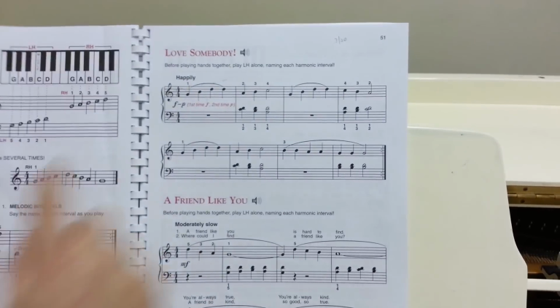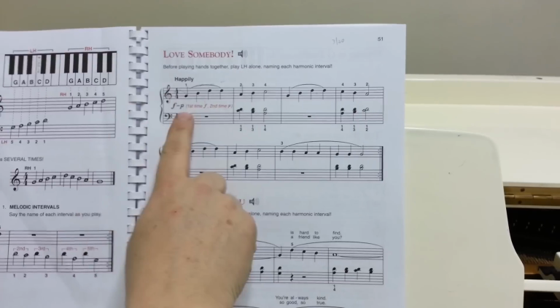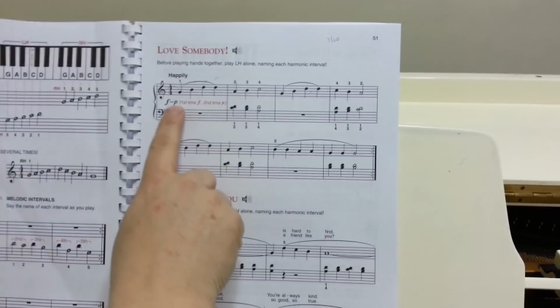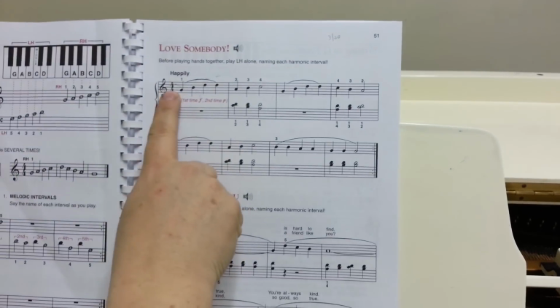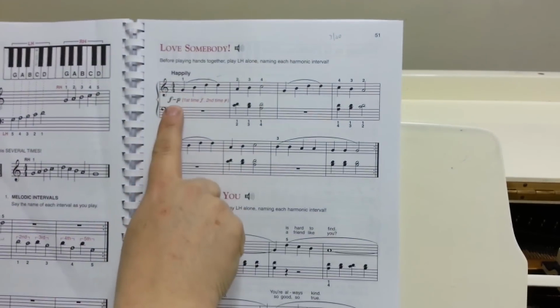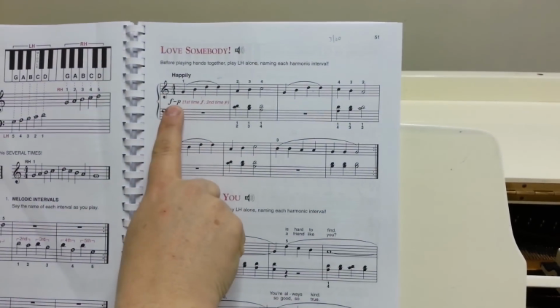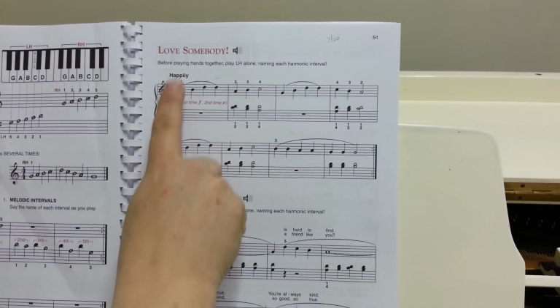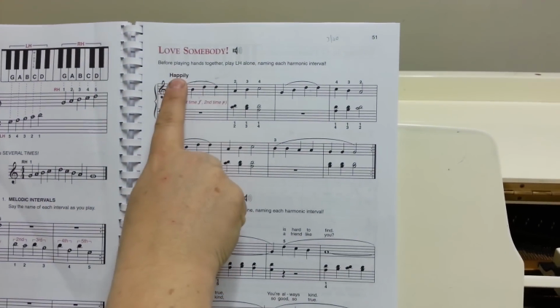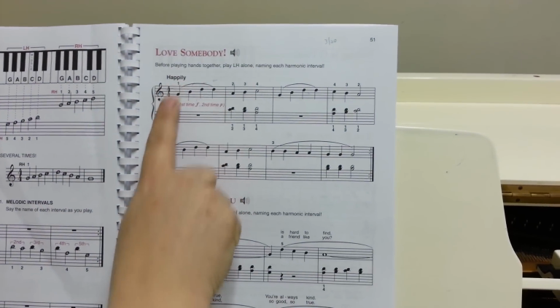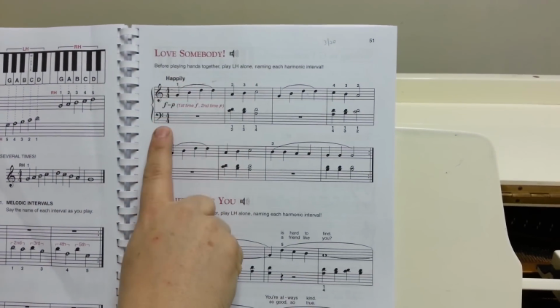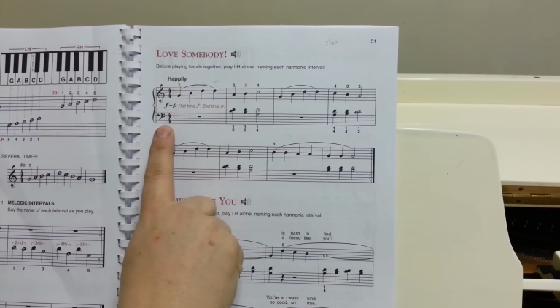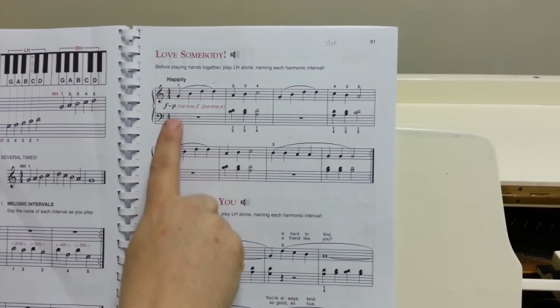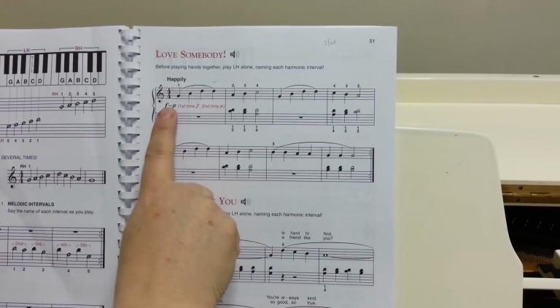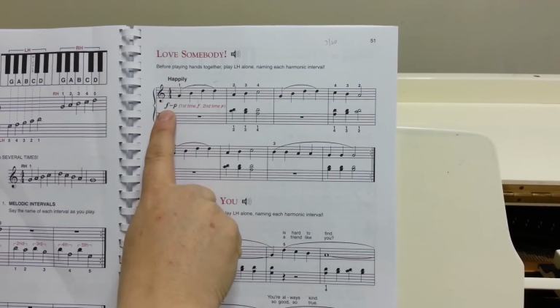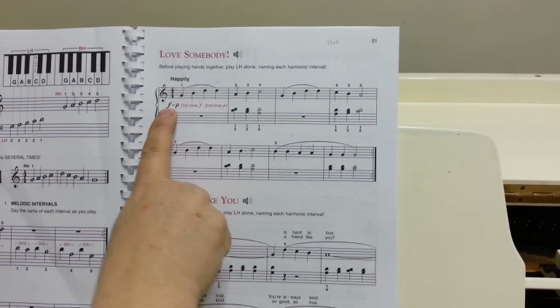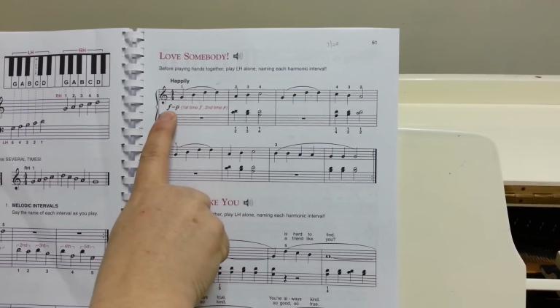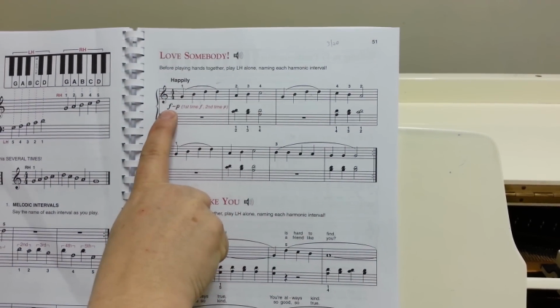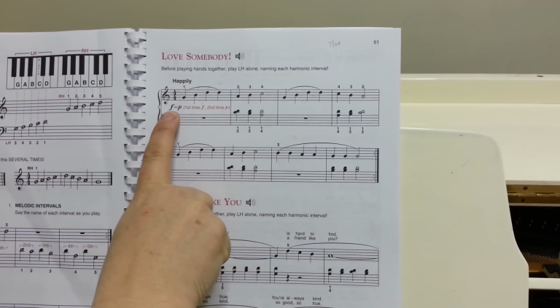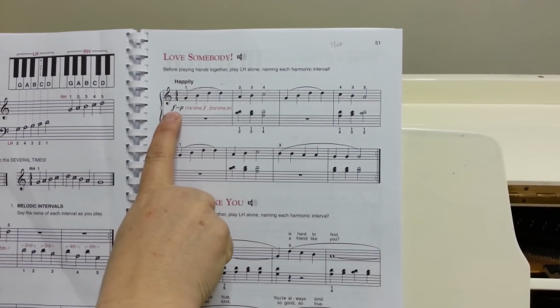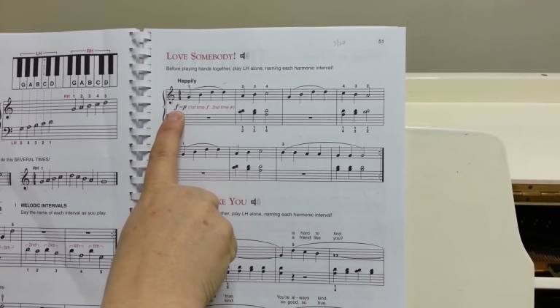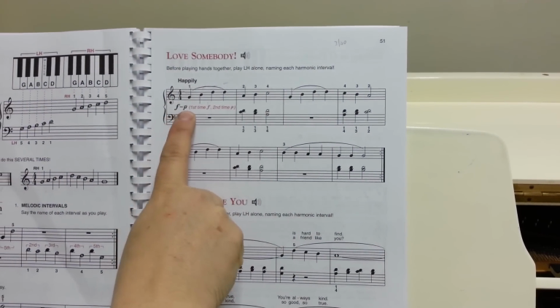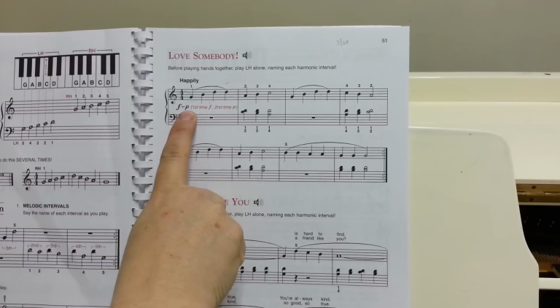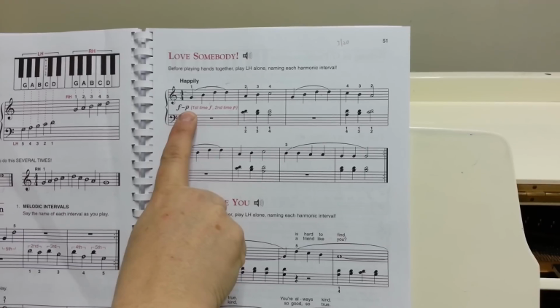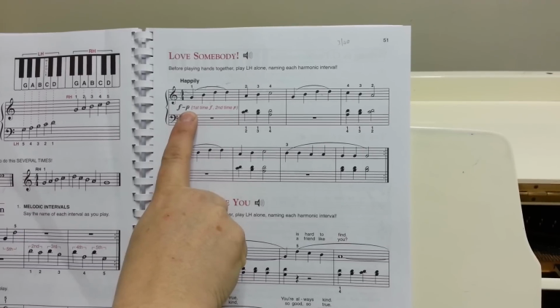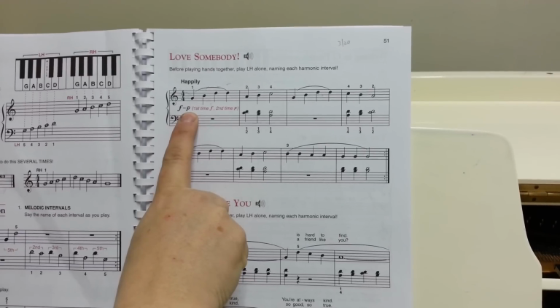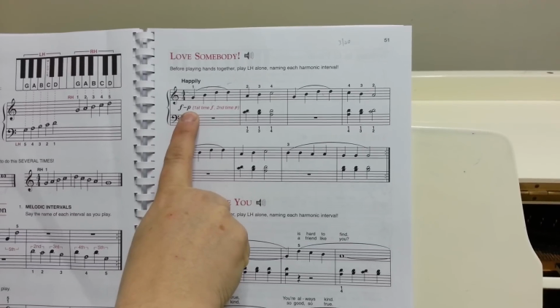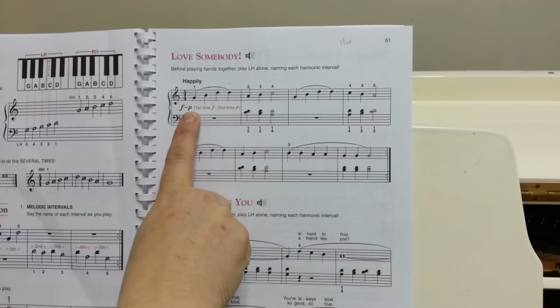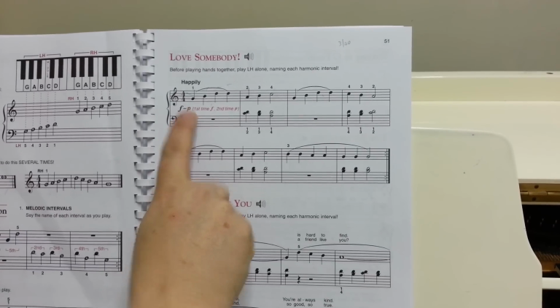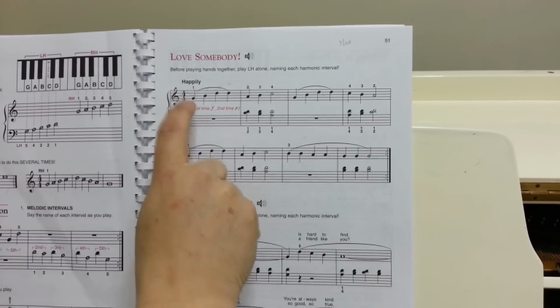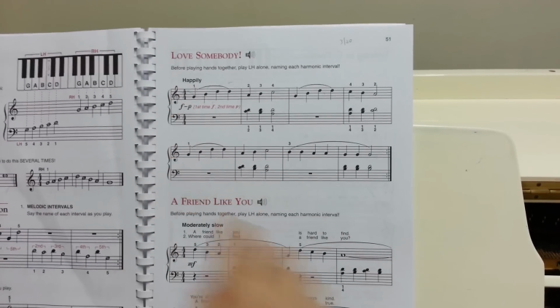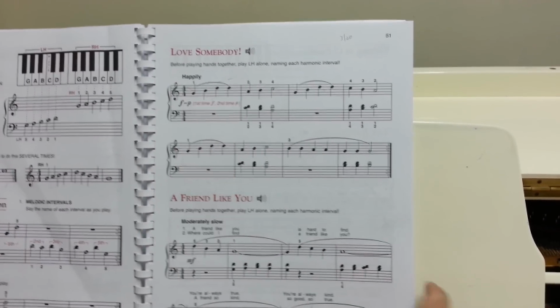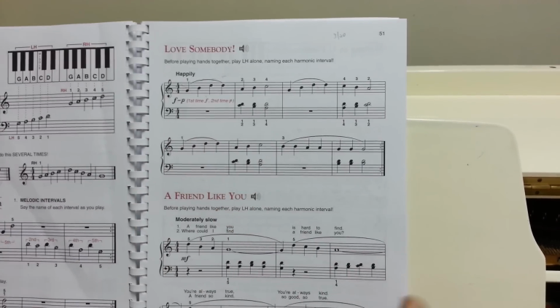All right, it's in 4-4. Happily is the speed. And you play forte the first time and piano the second time. All right, here we go.